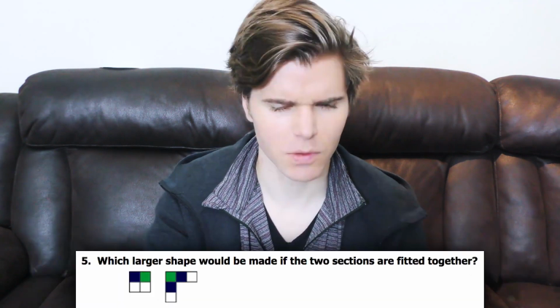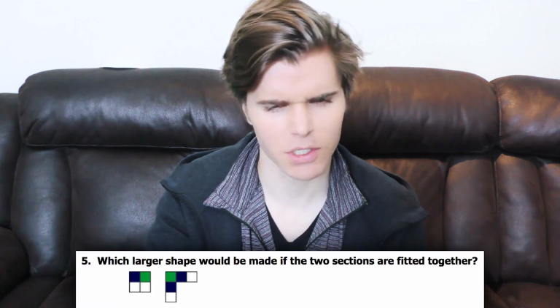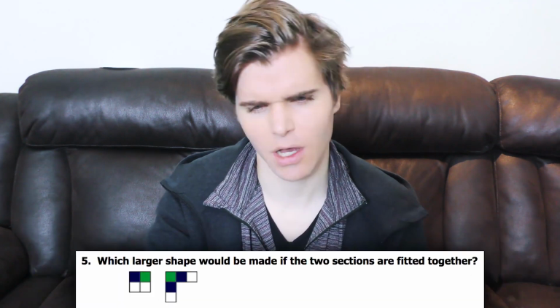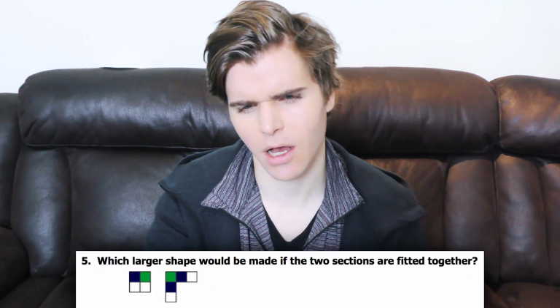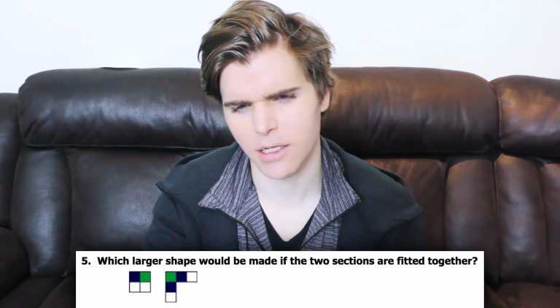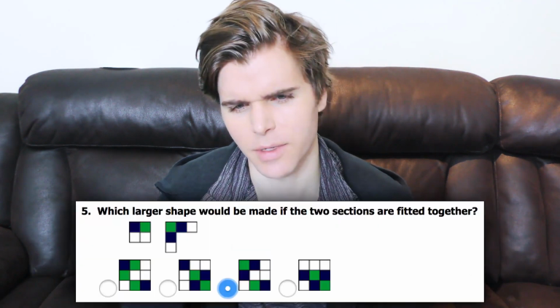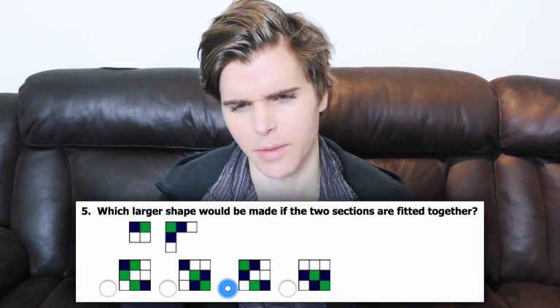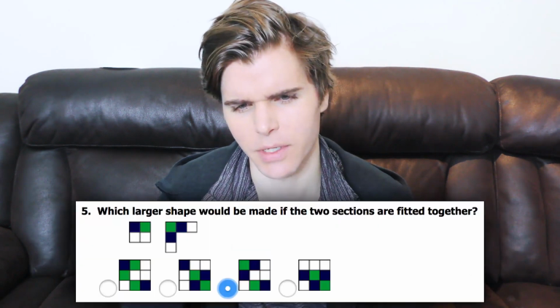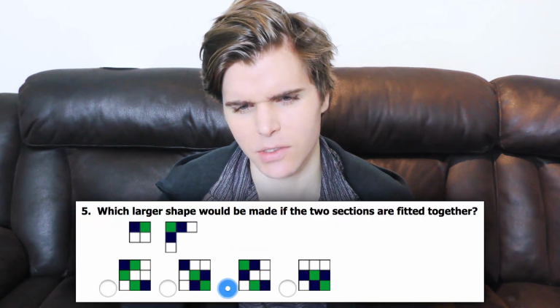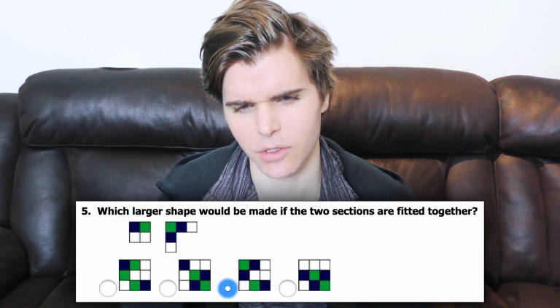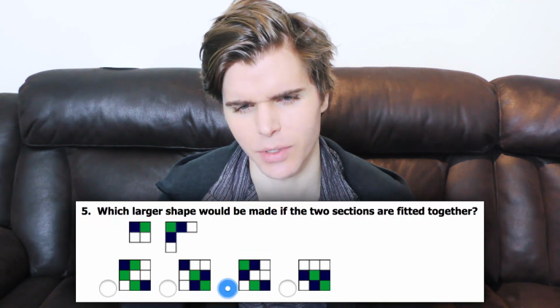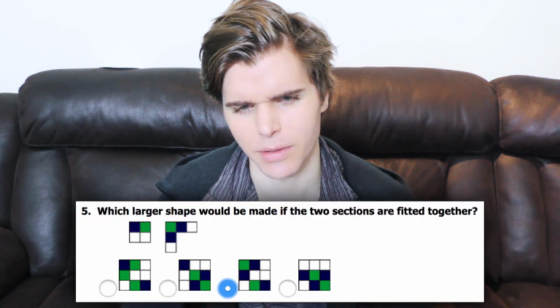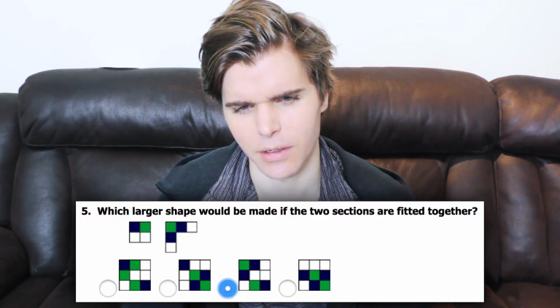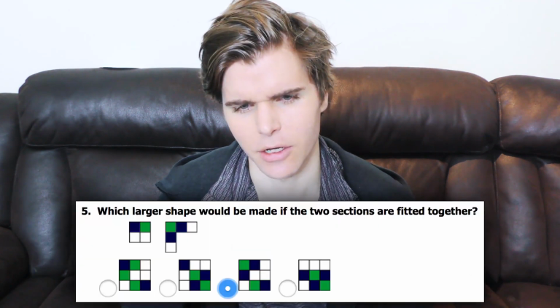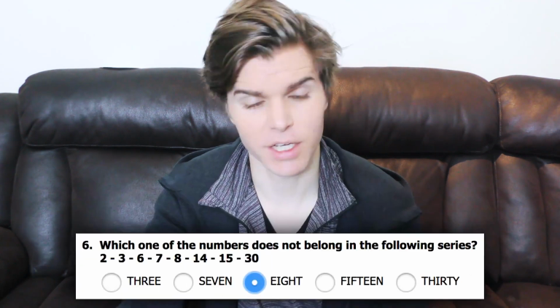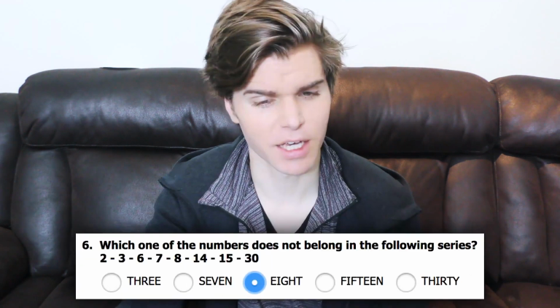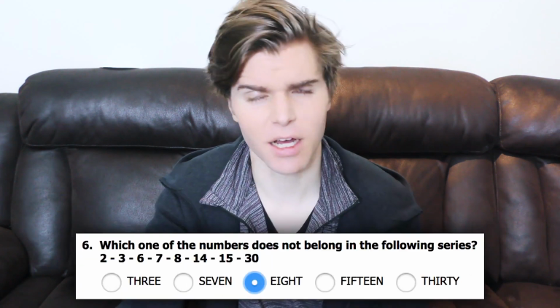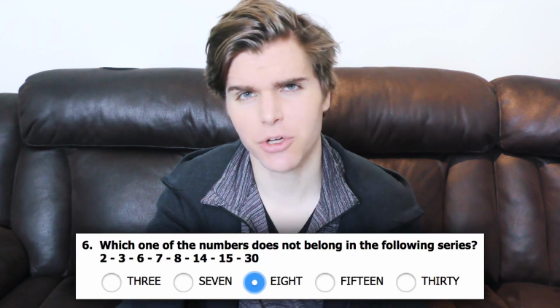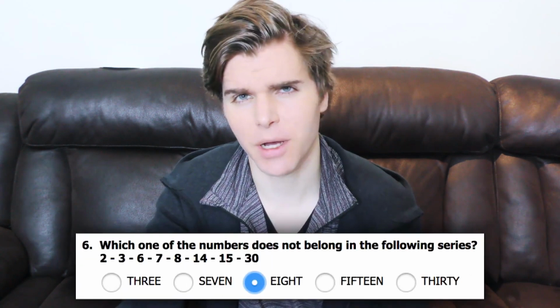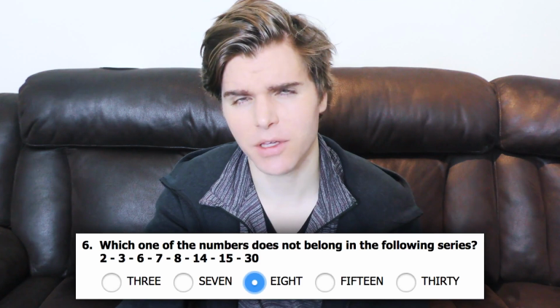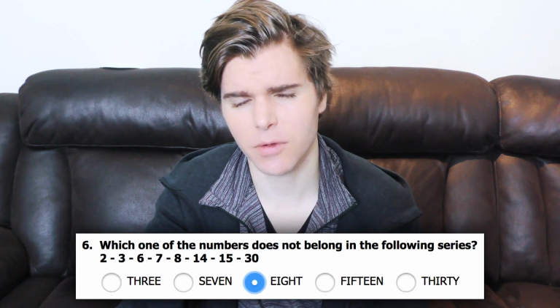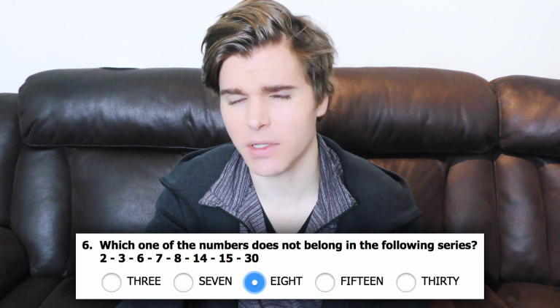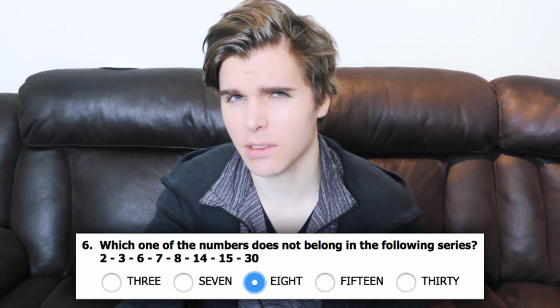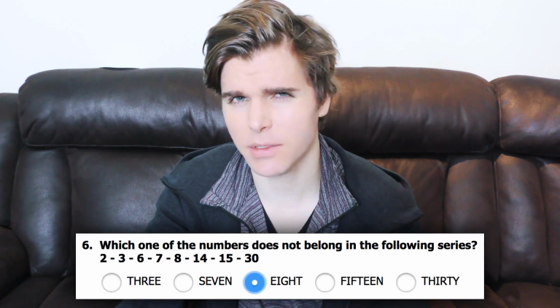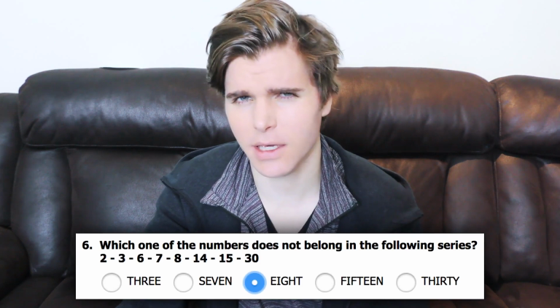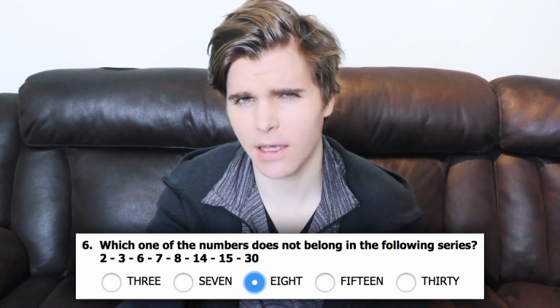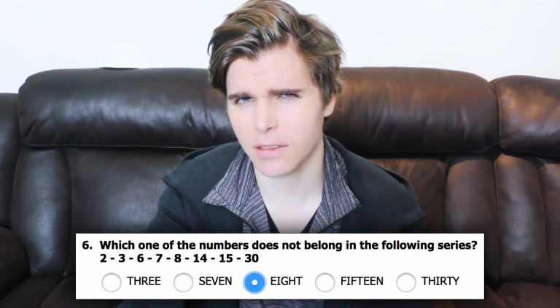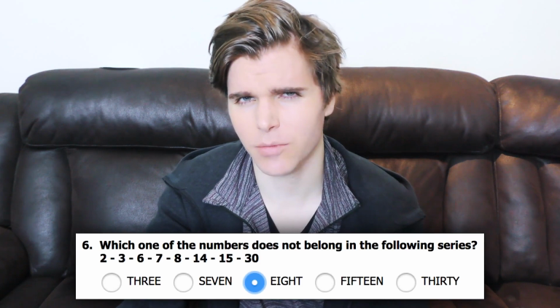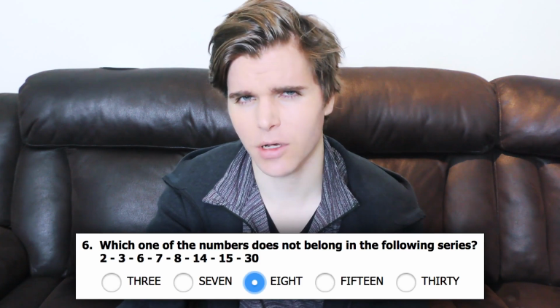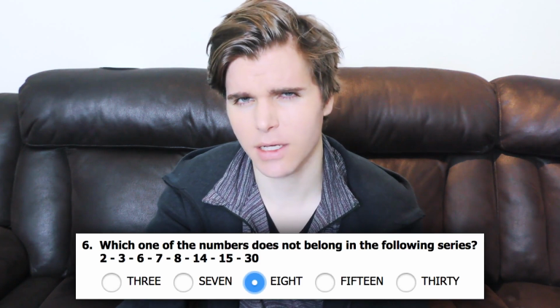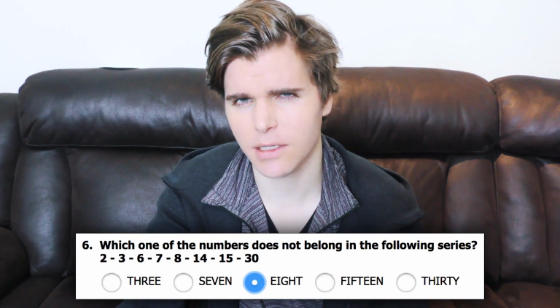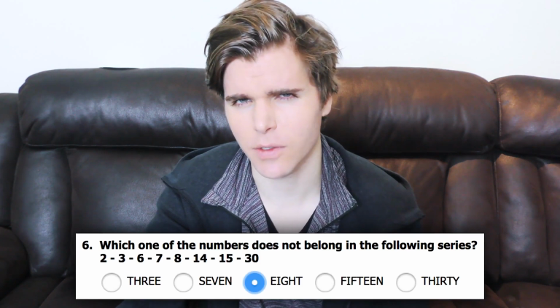This one's just odd. Maybe I'm being stupid. I don't know. Not sure about this one, but it seems like 8 doesn't belong in that sequence.